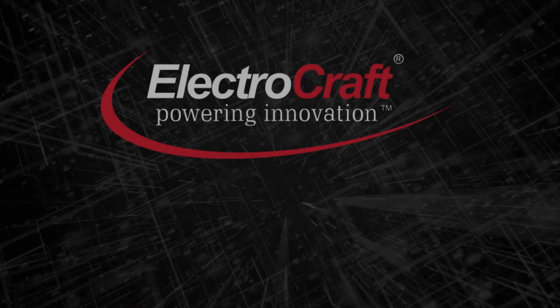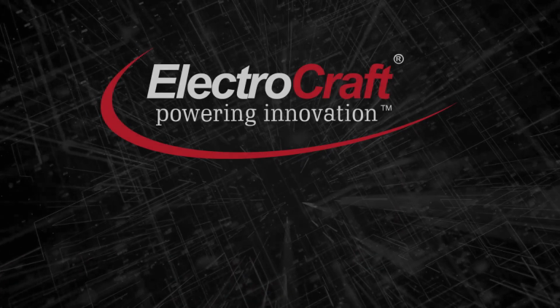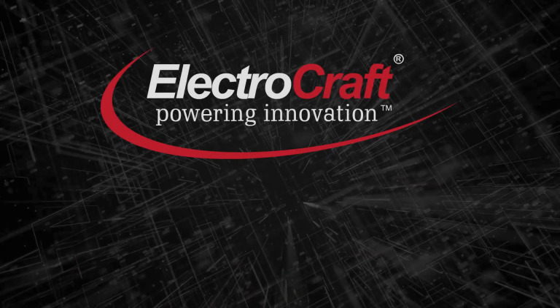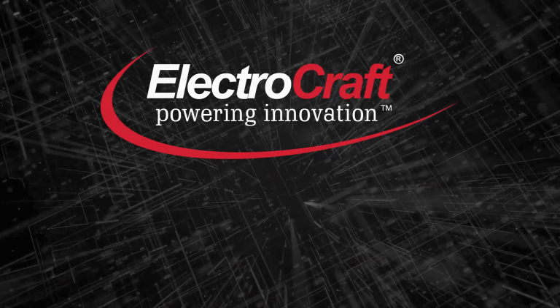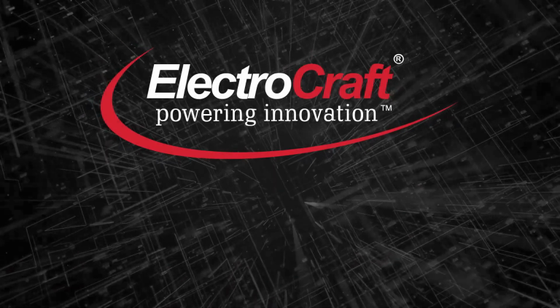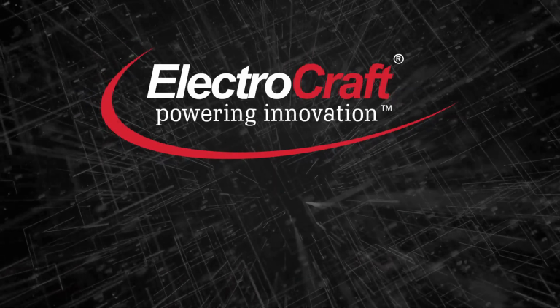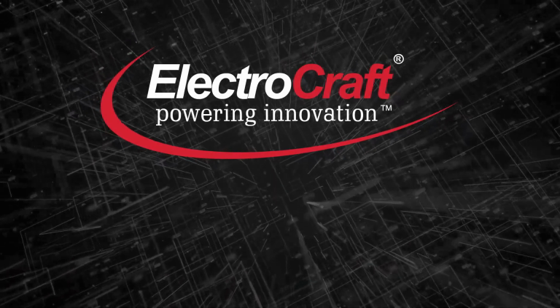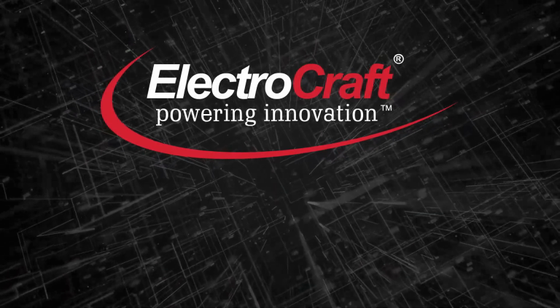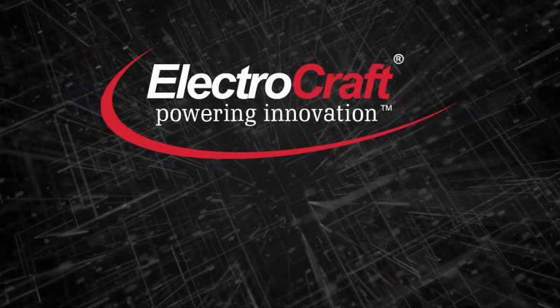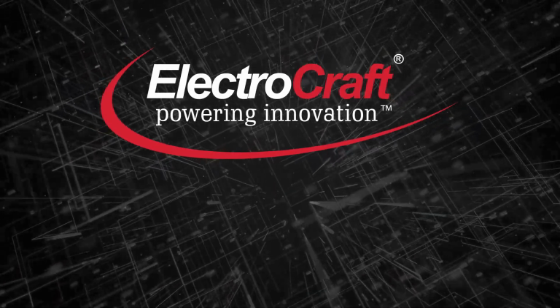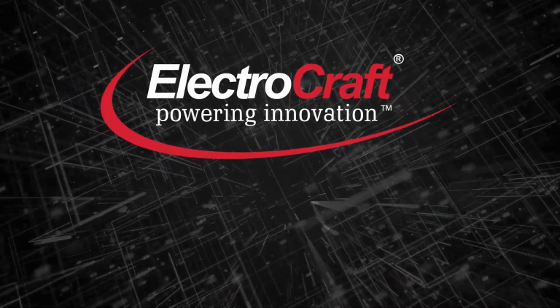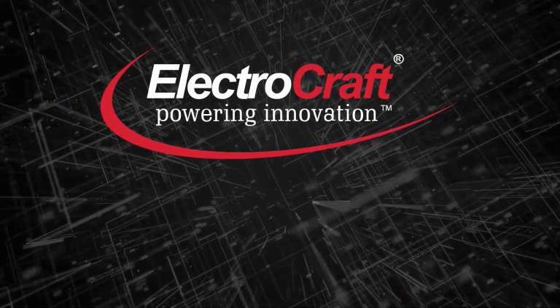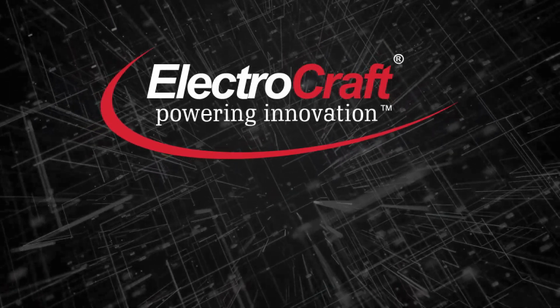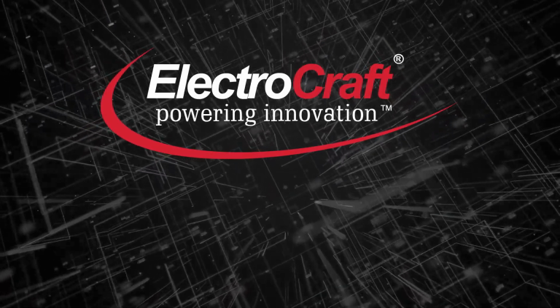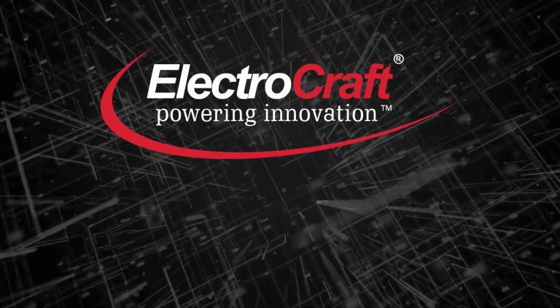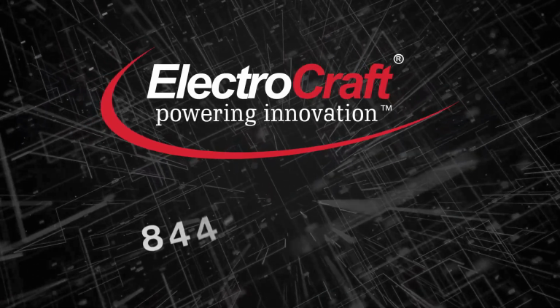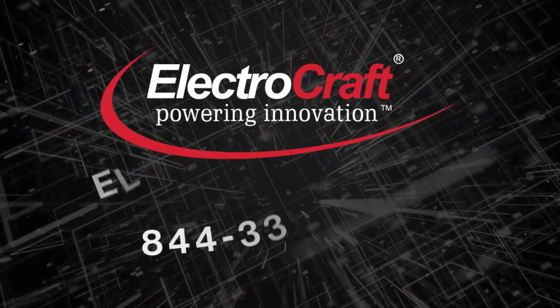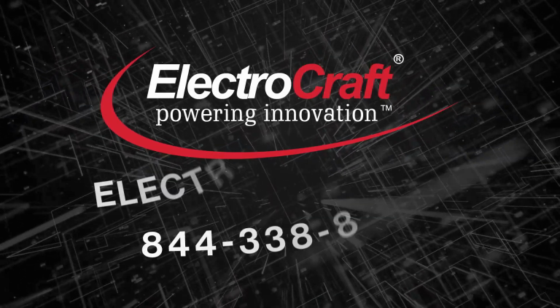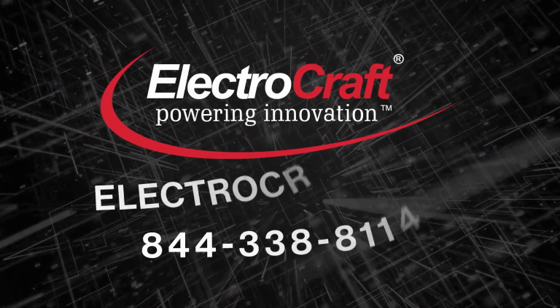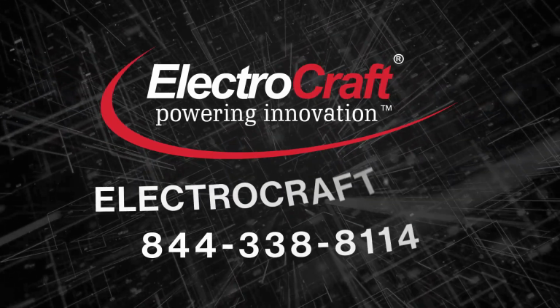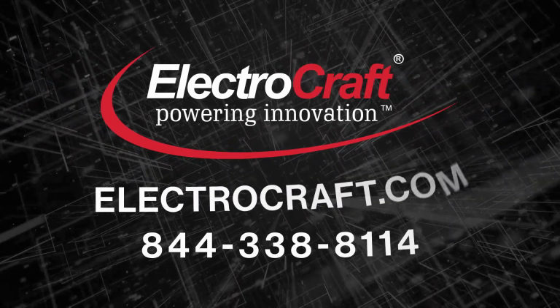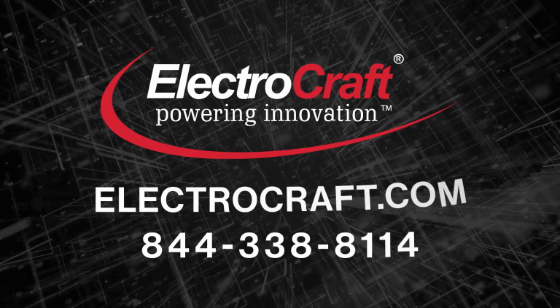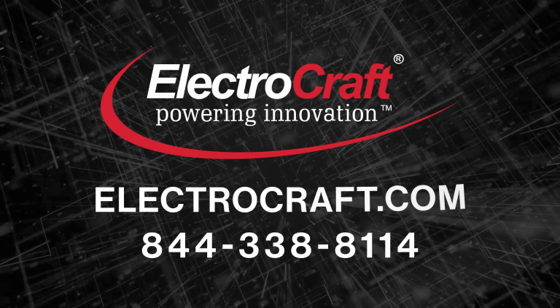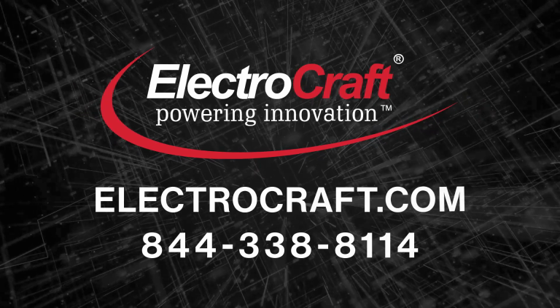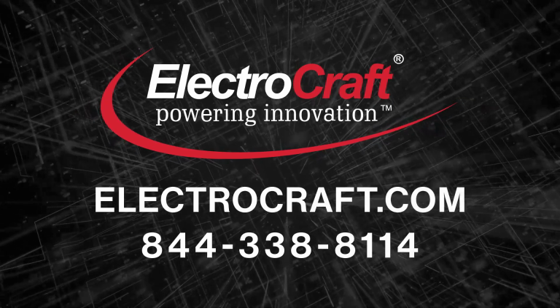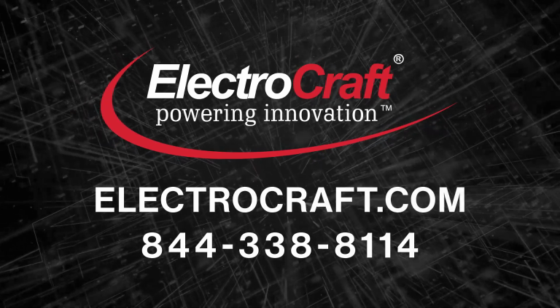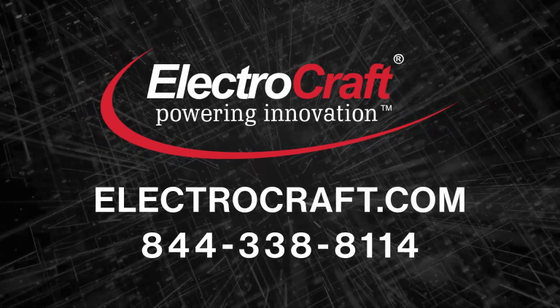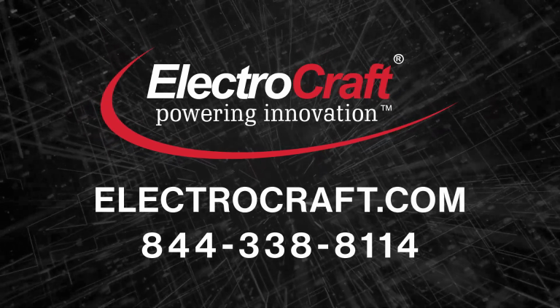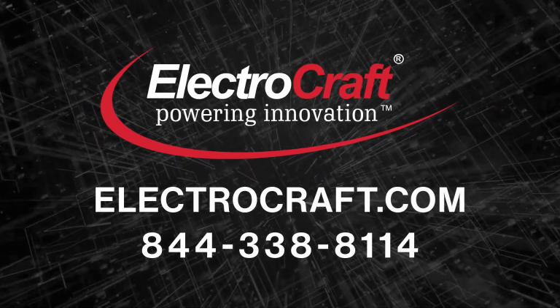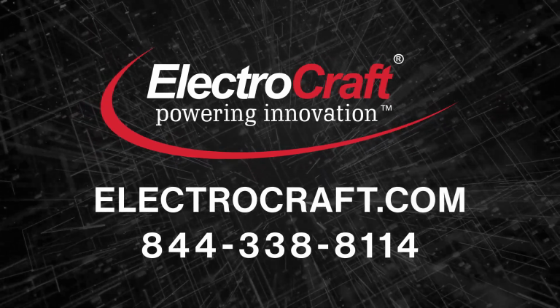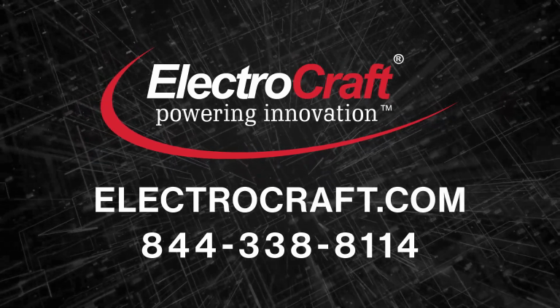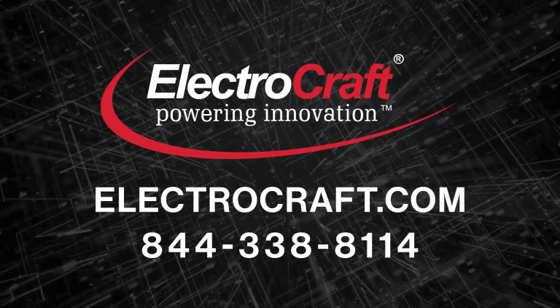Learn more about the versatile RPE brushless DC motor at ElectroCraft.com.